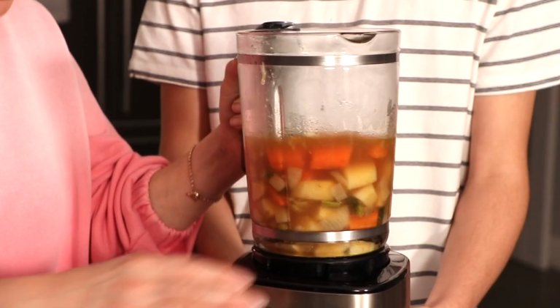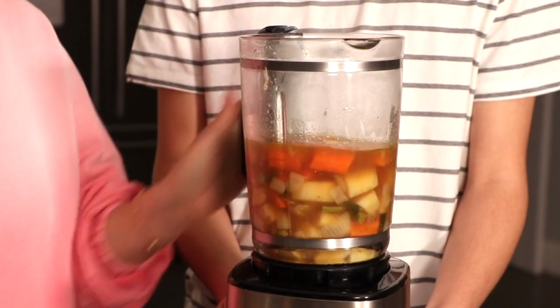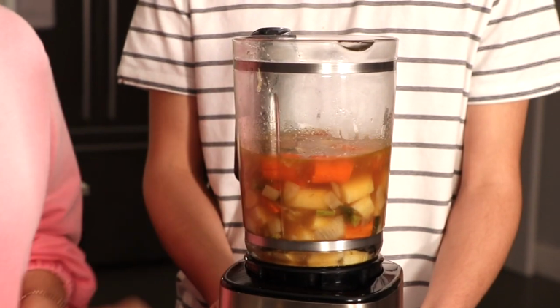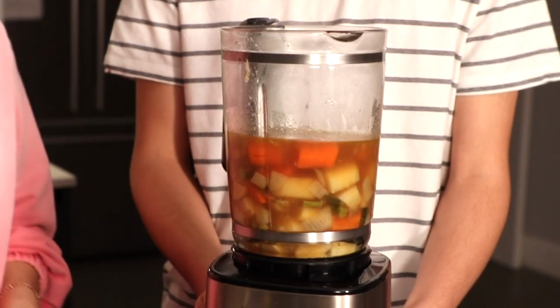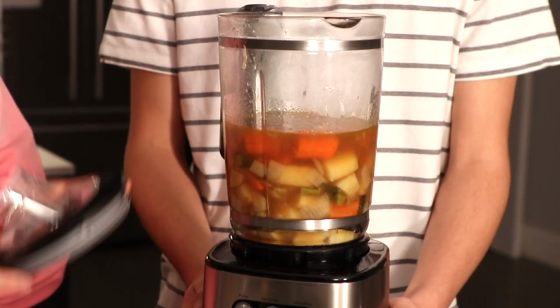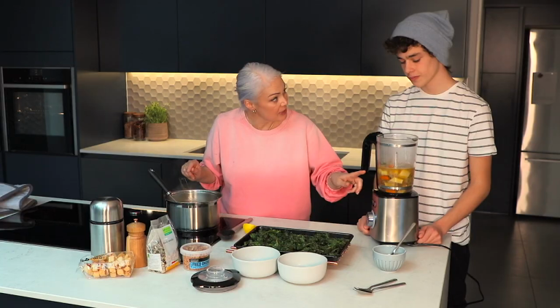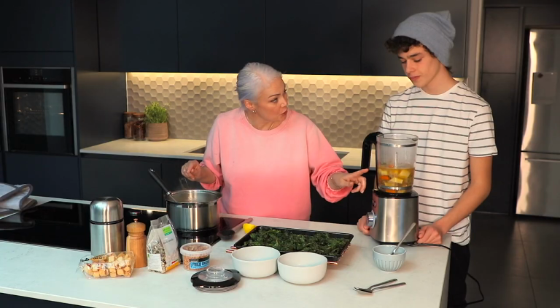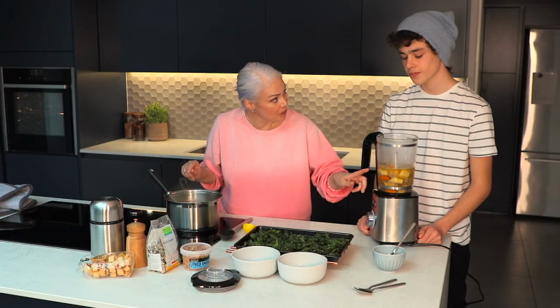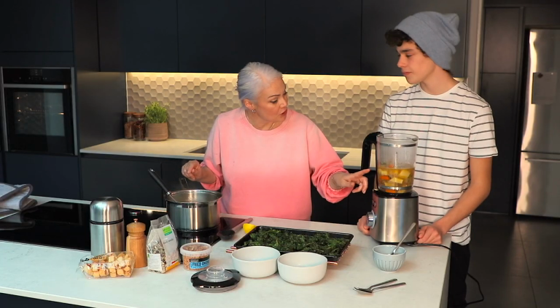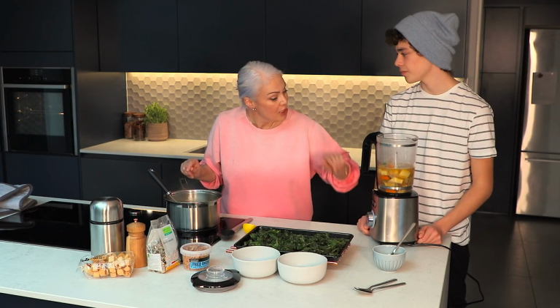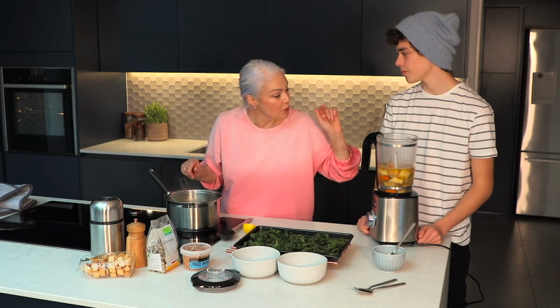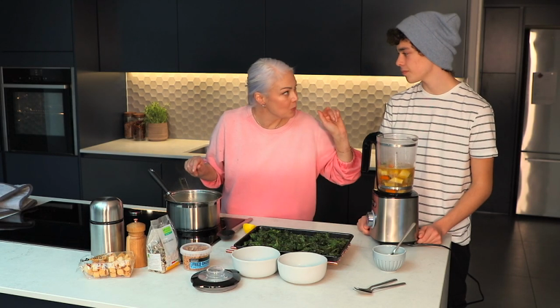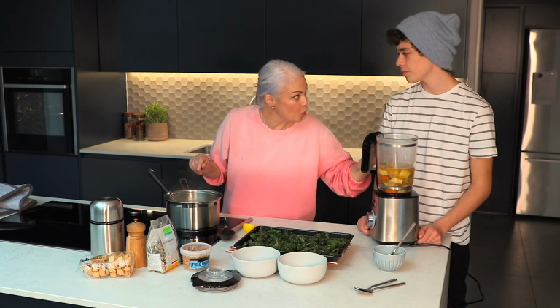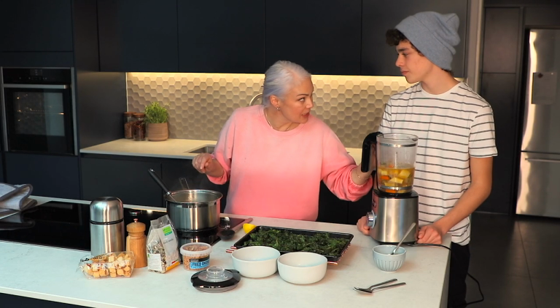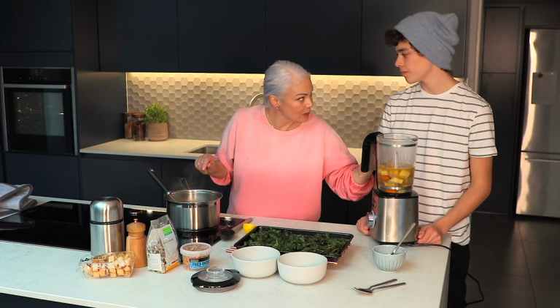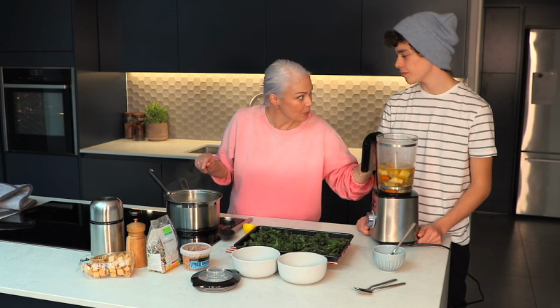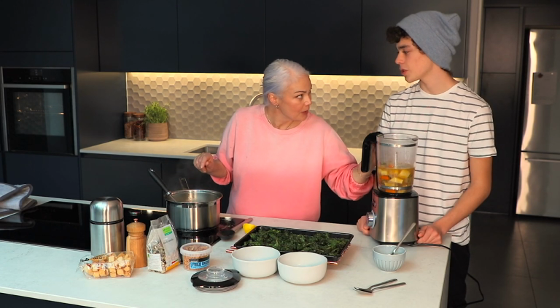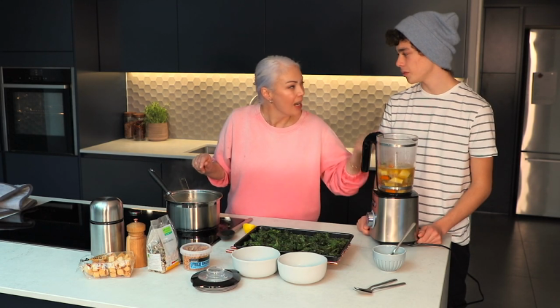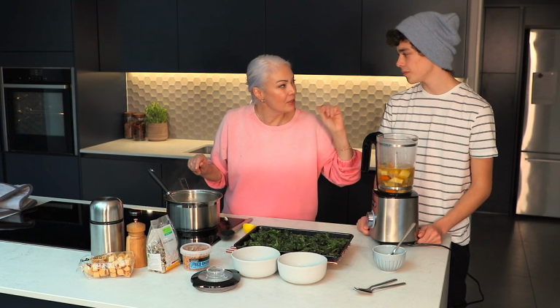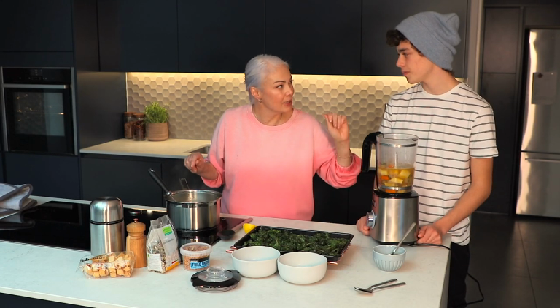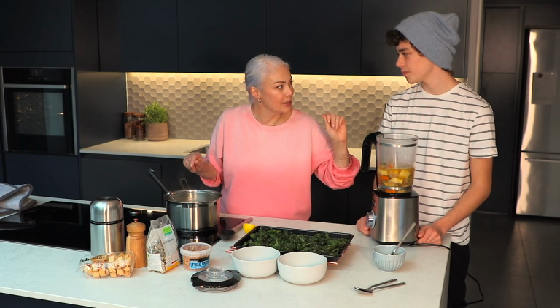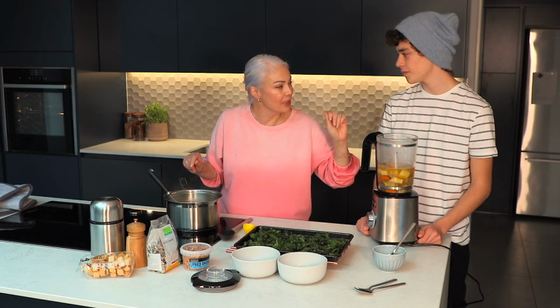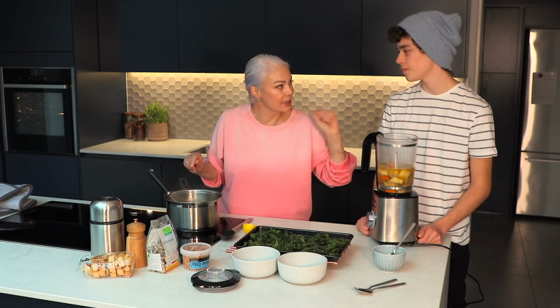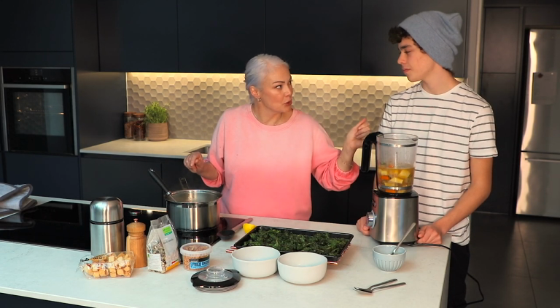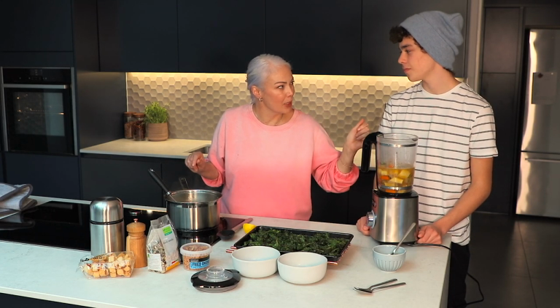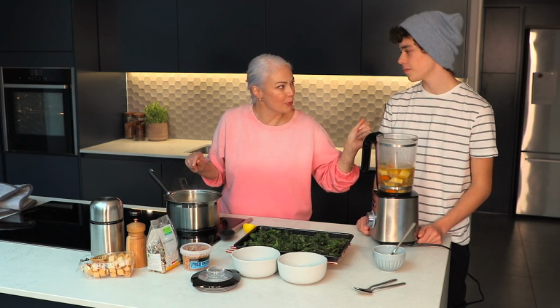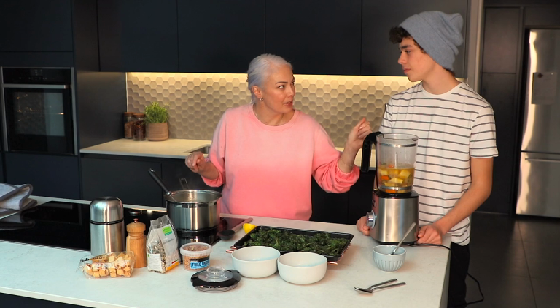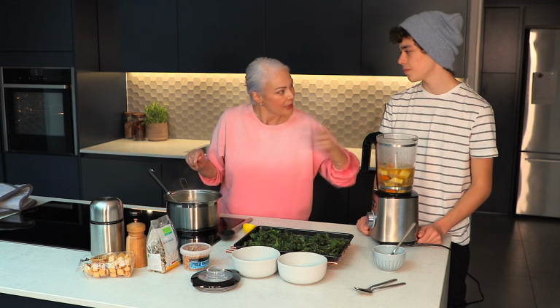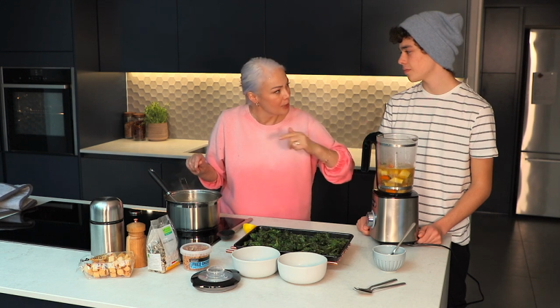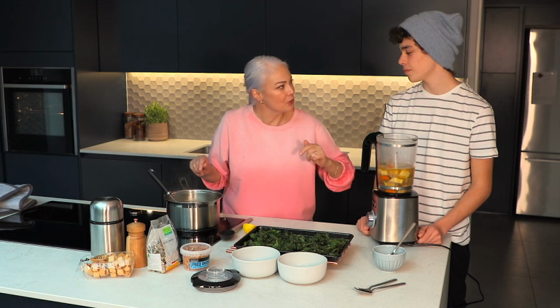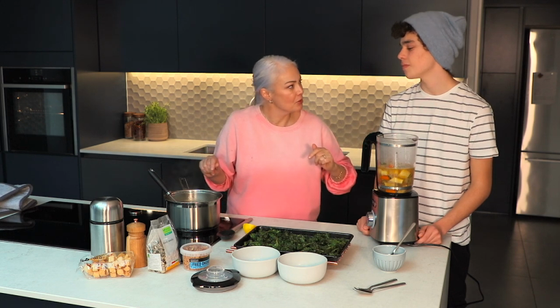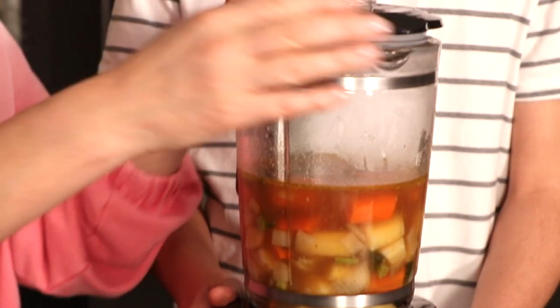Now I think we're going to have to do this in two batches, so let's whiz this up, have a little taste of it and make sure we're happy with it, then we can do the rest.